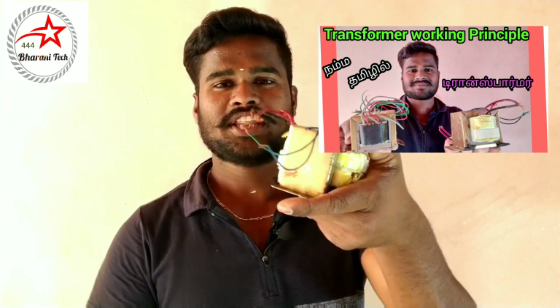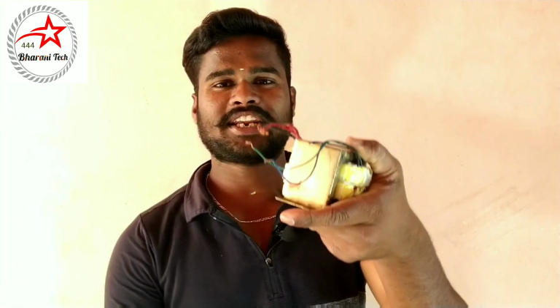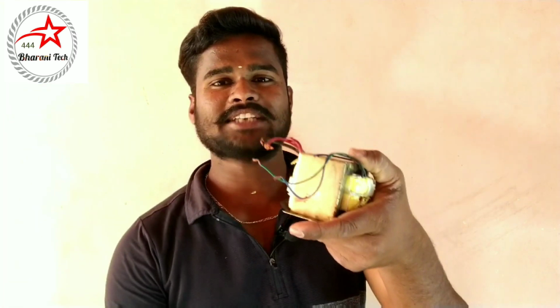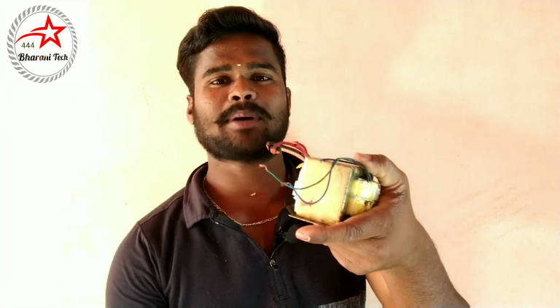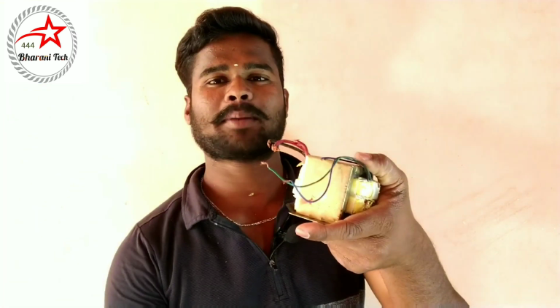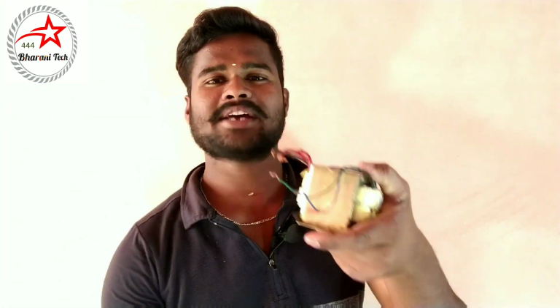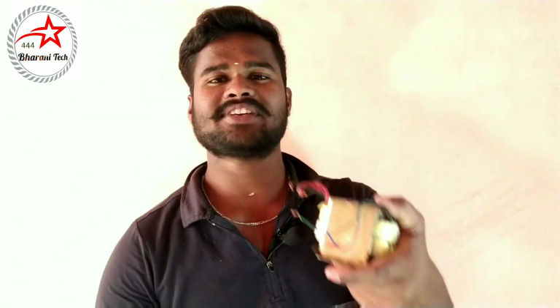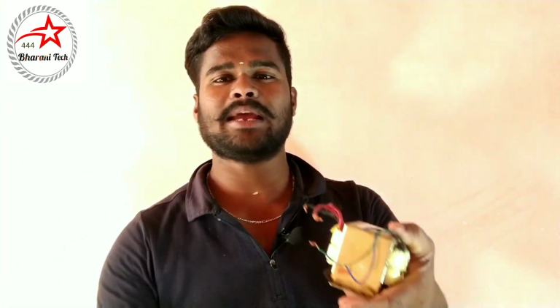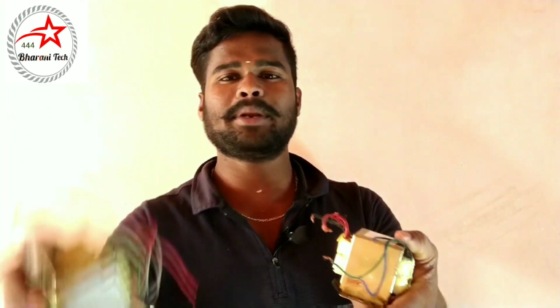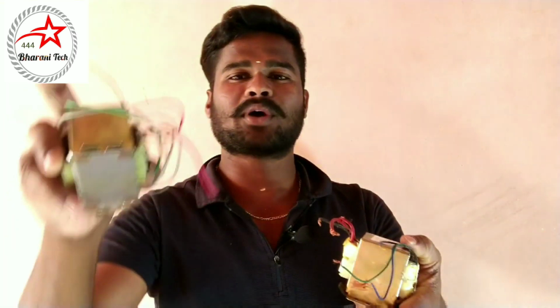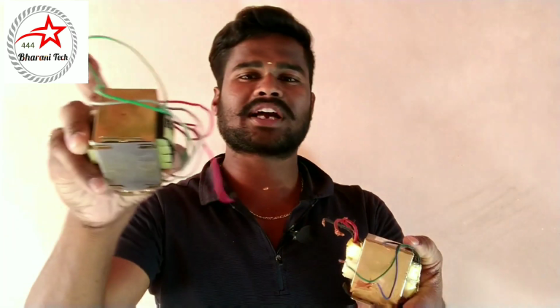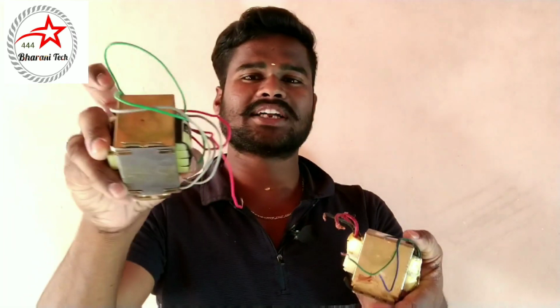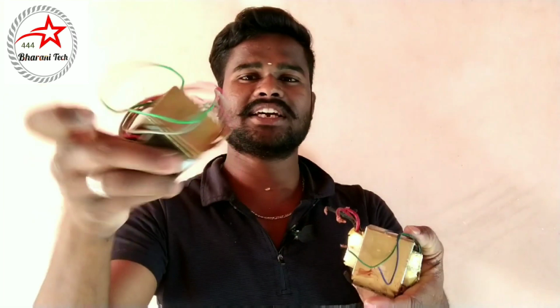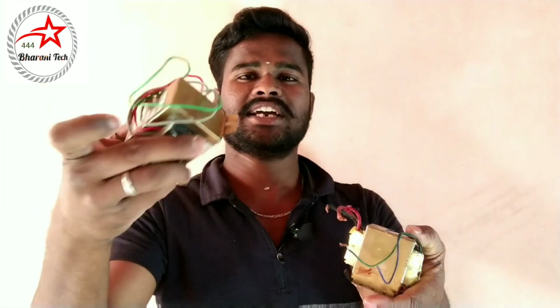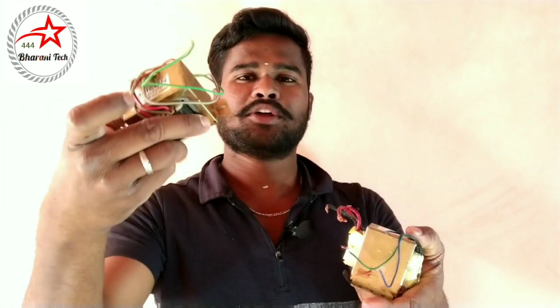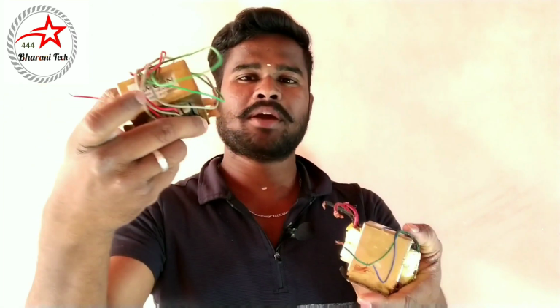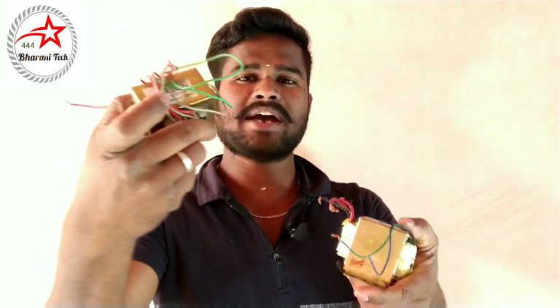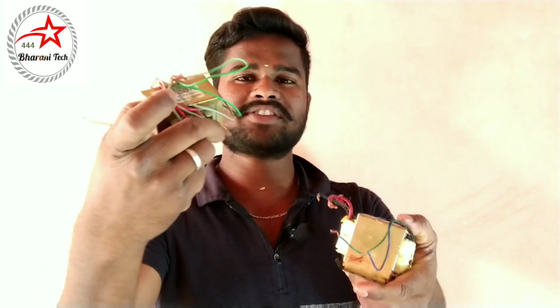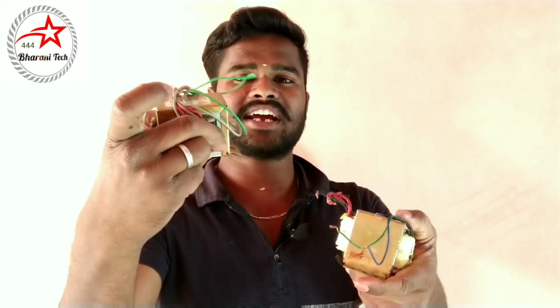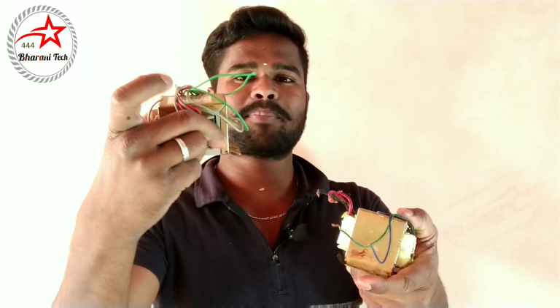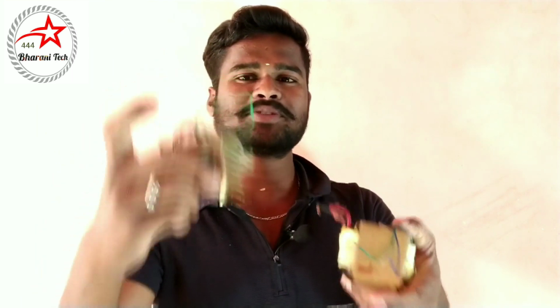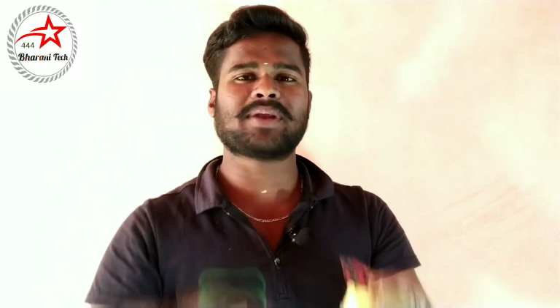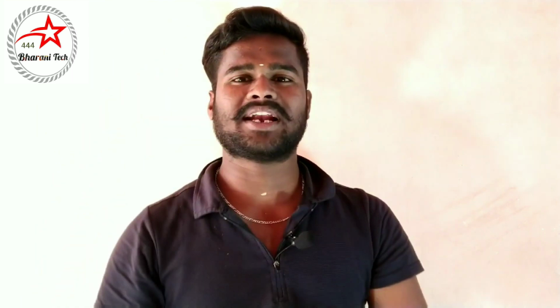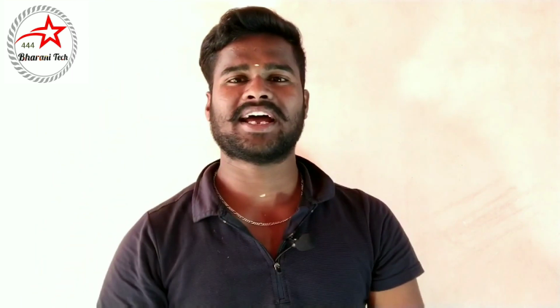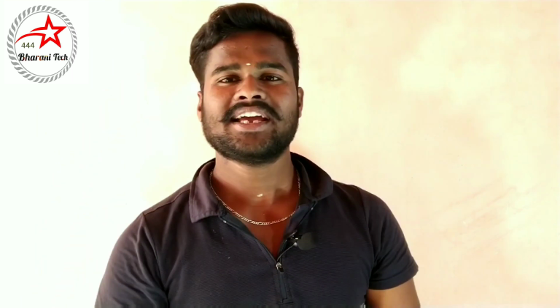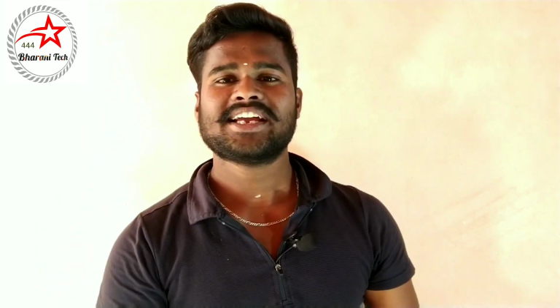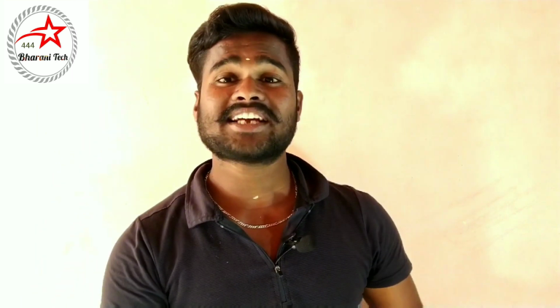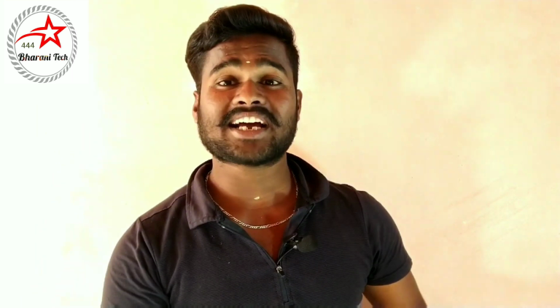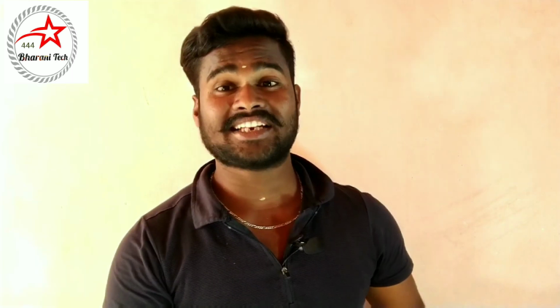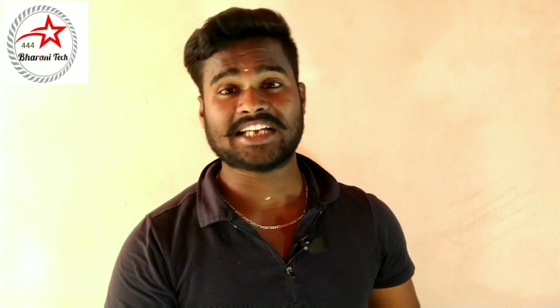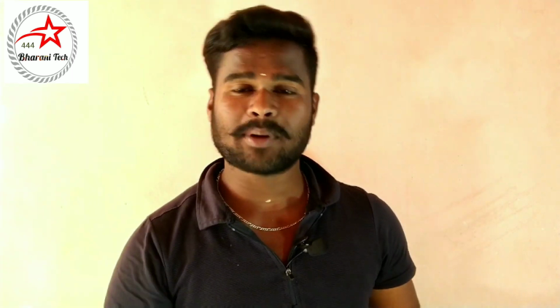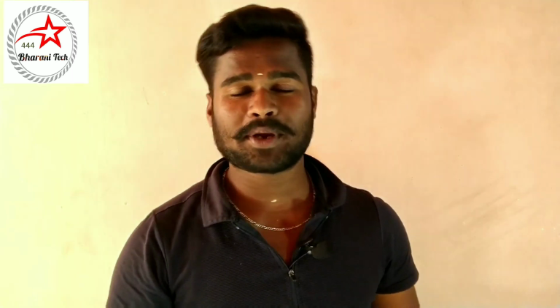How does this transformer work? How do you use this transformer?